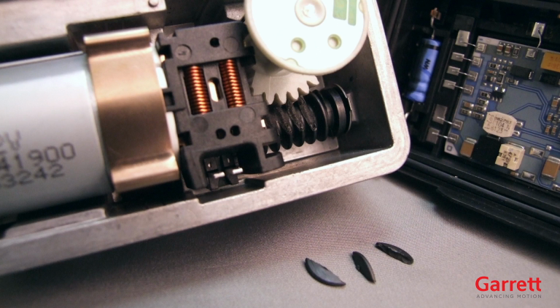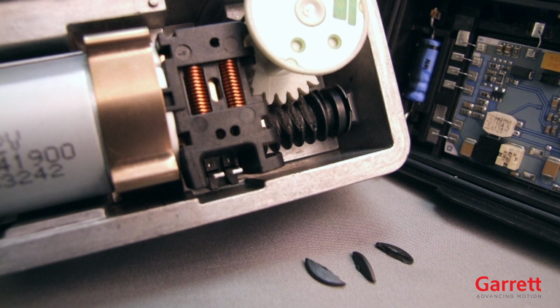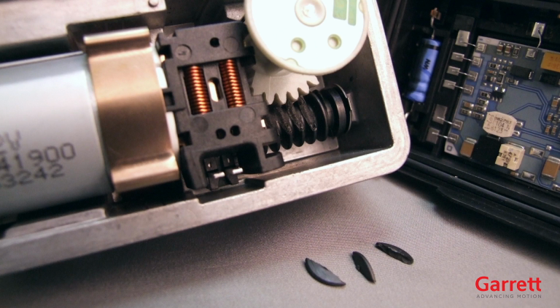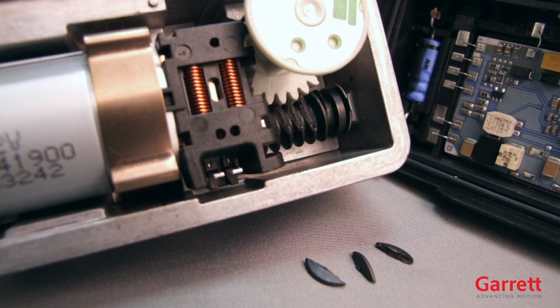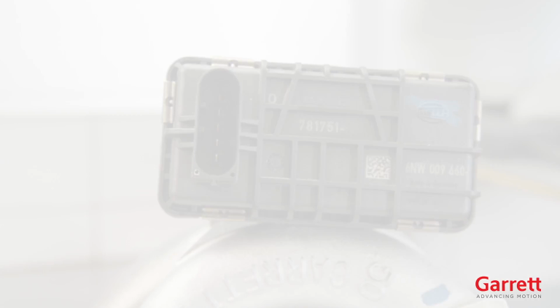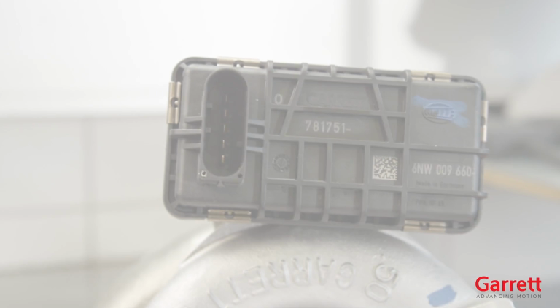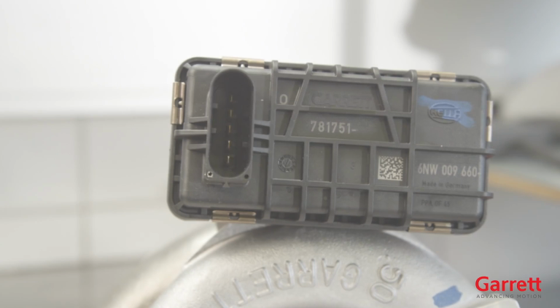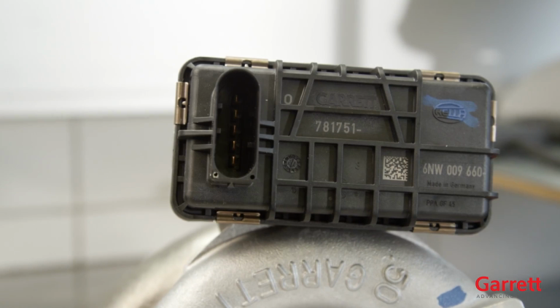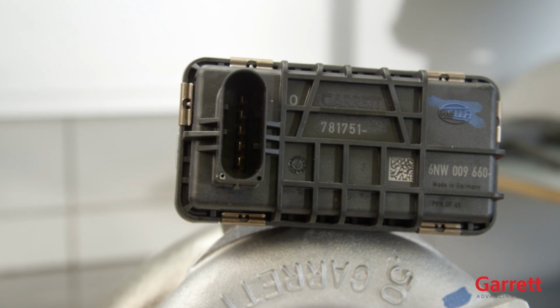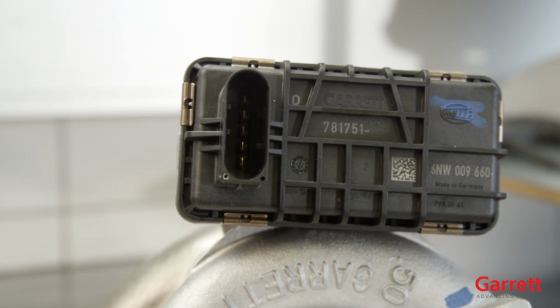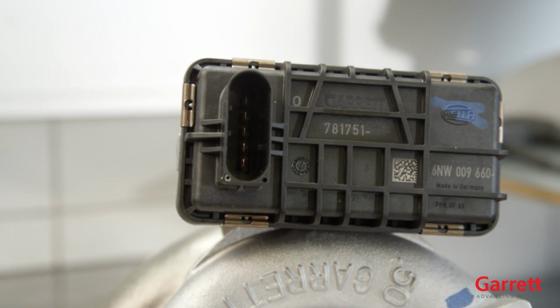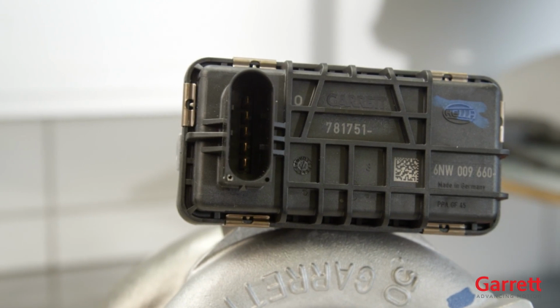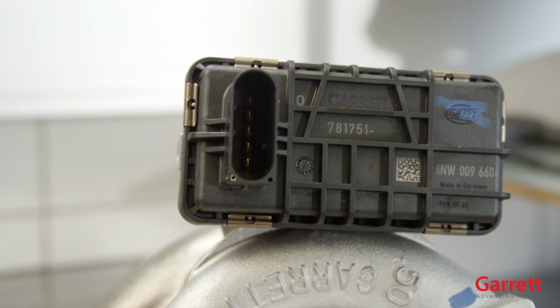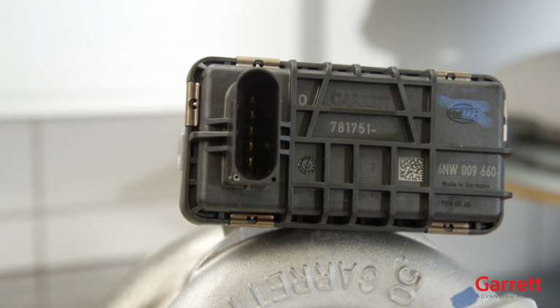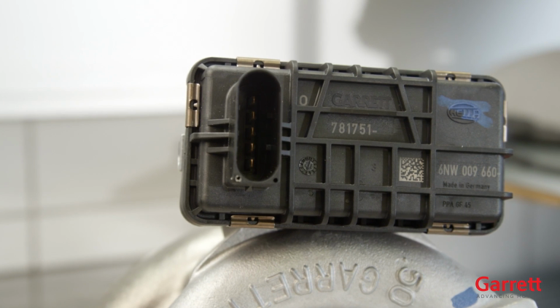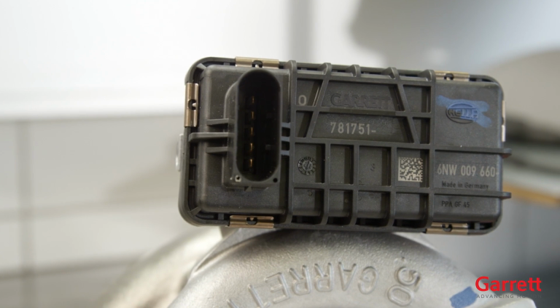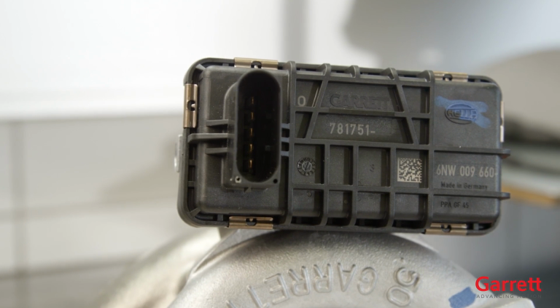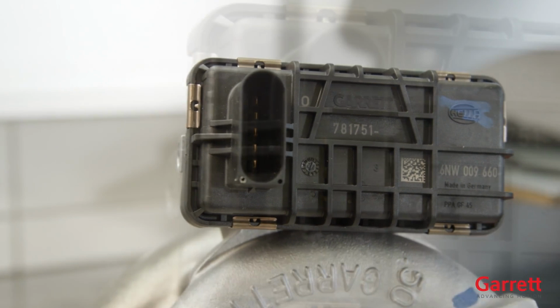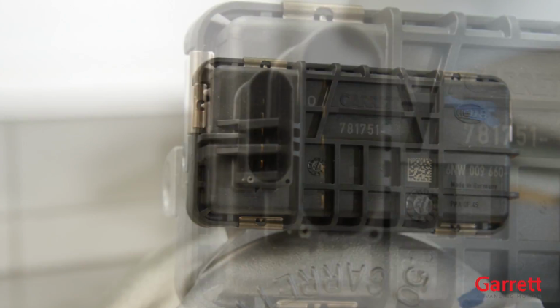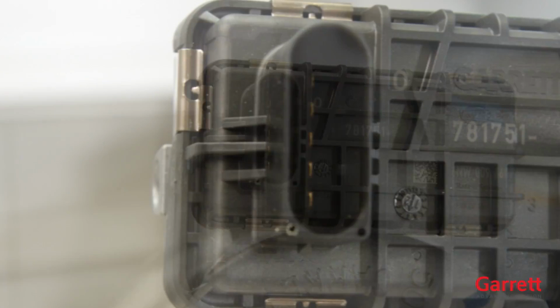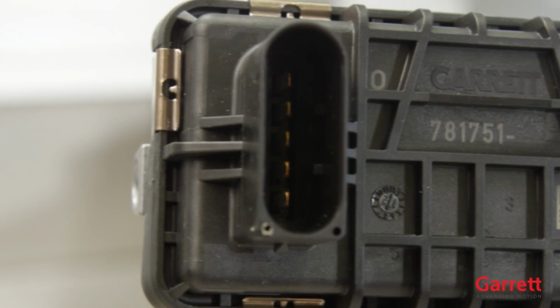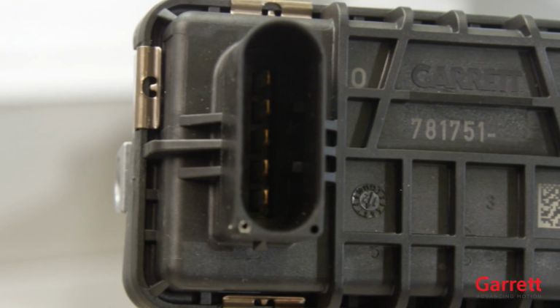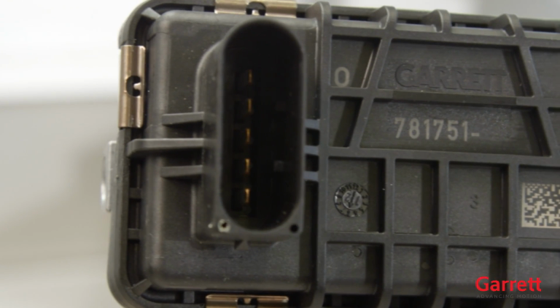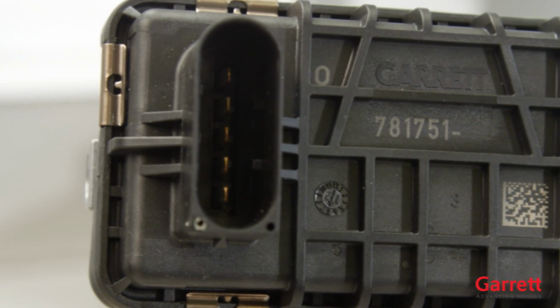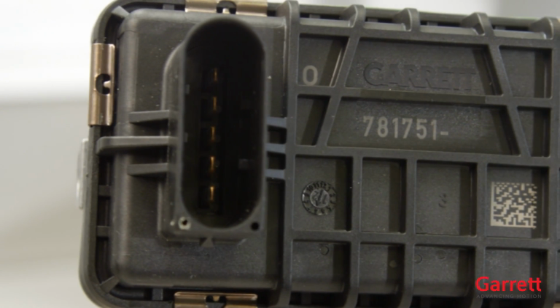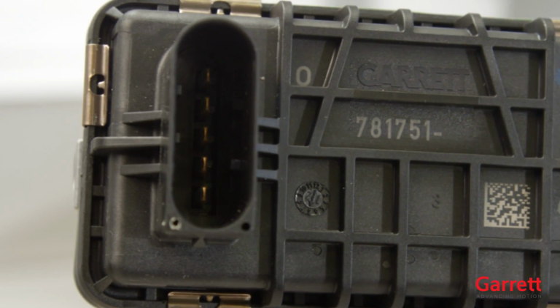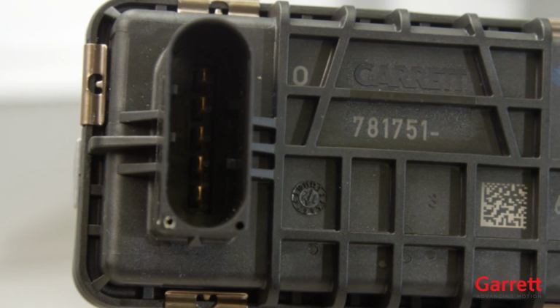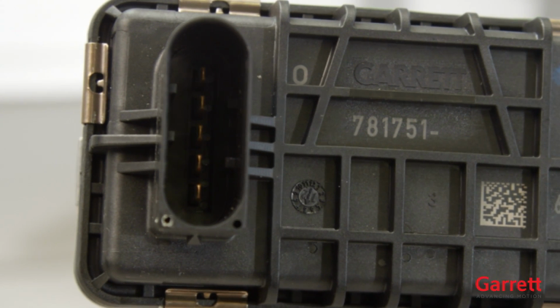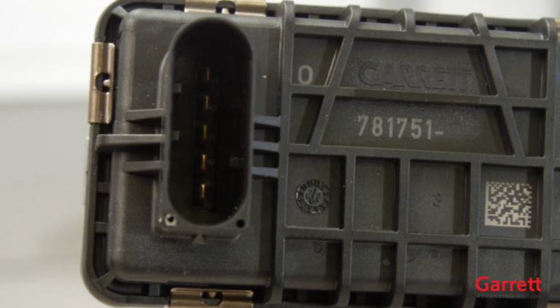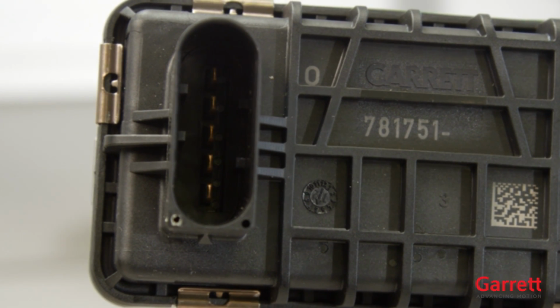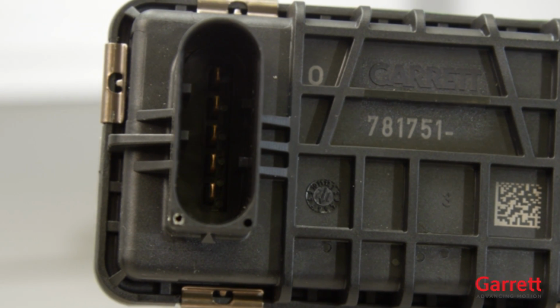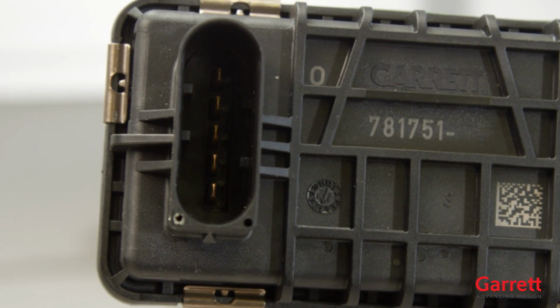For VNT turbos with electronic actuators, avoid finger contact with the connector pins at all times.